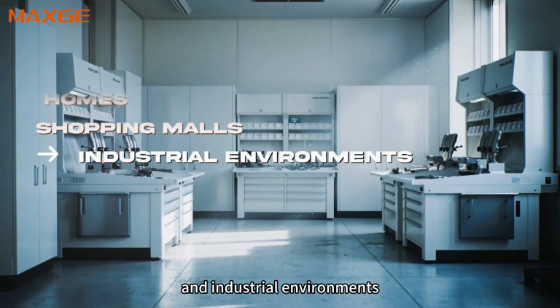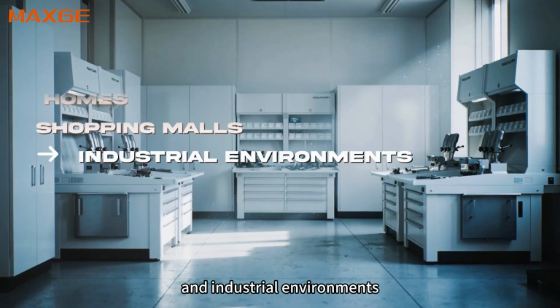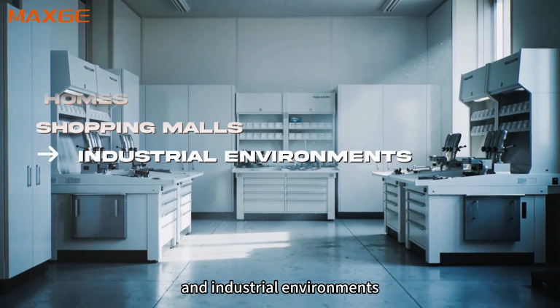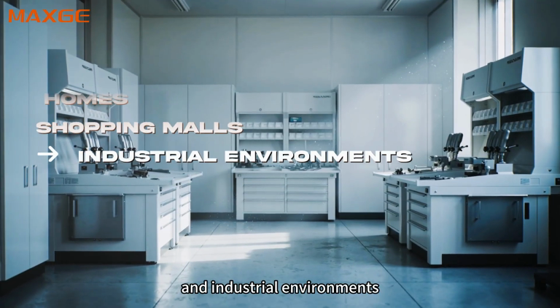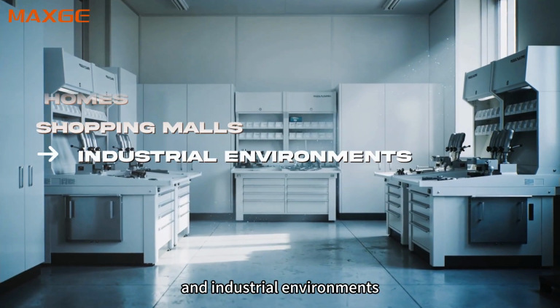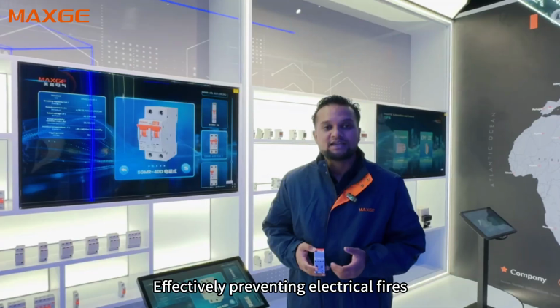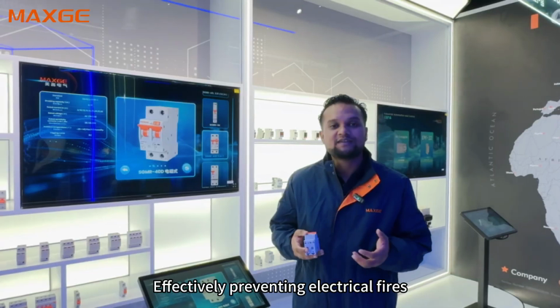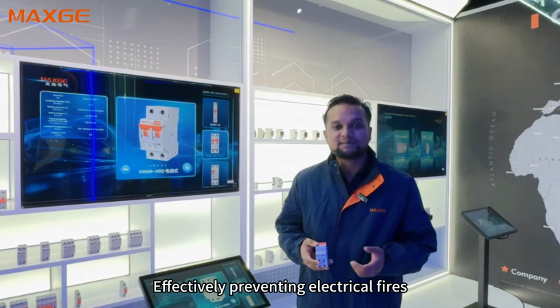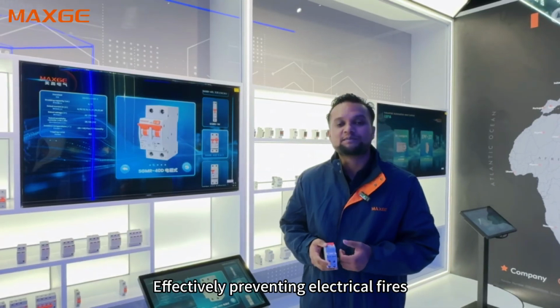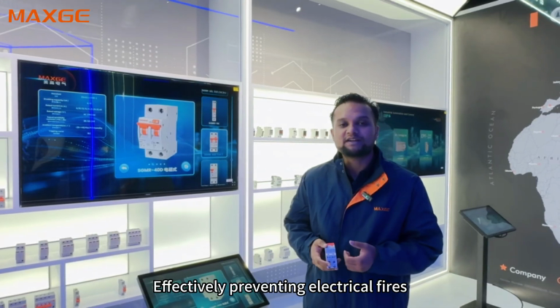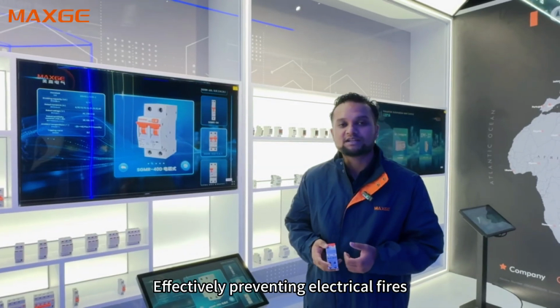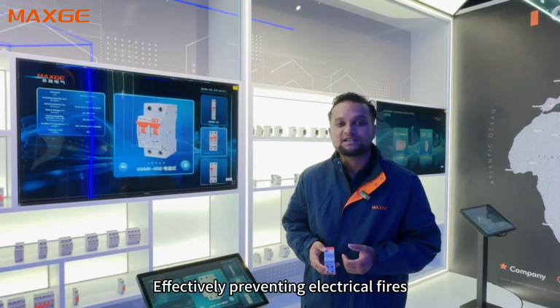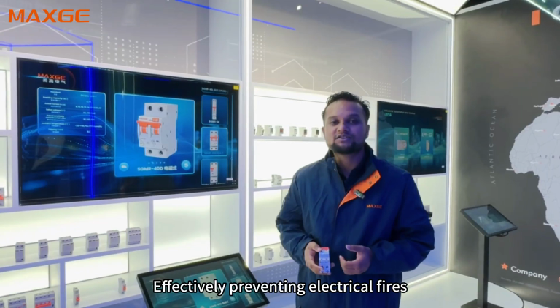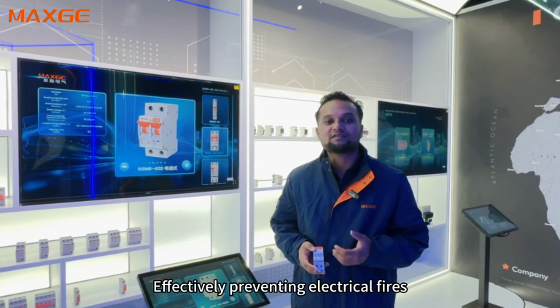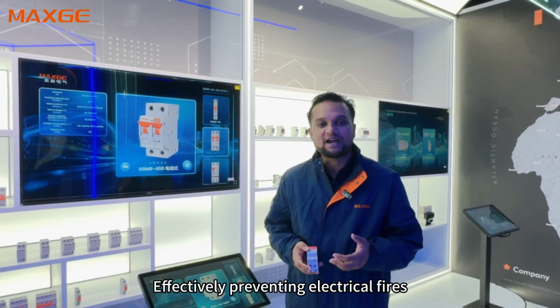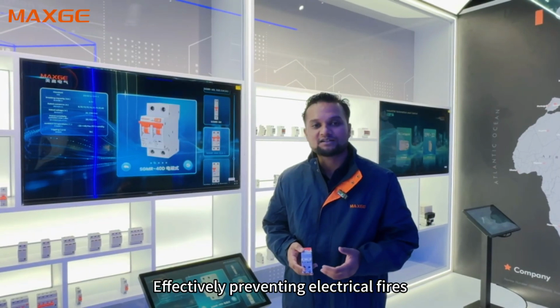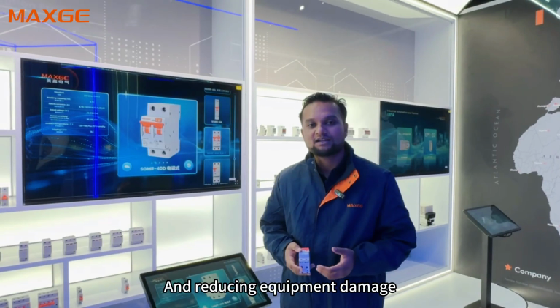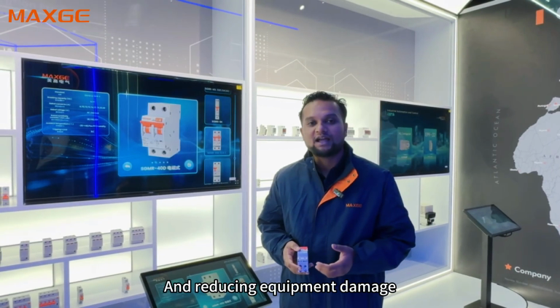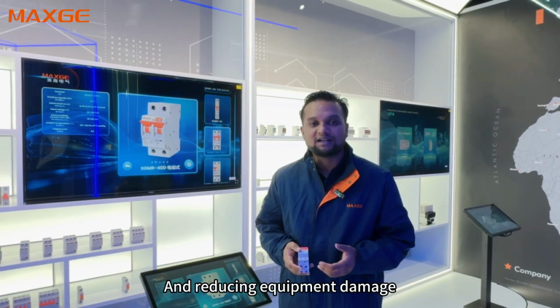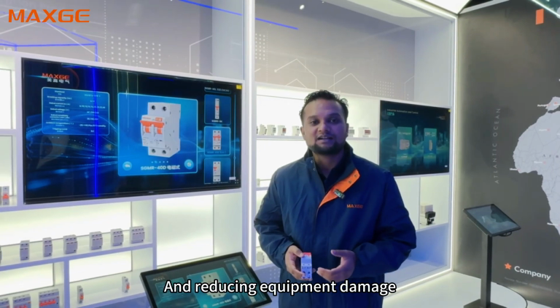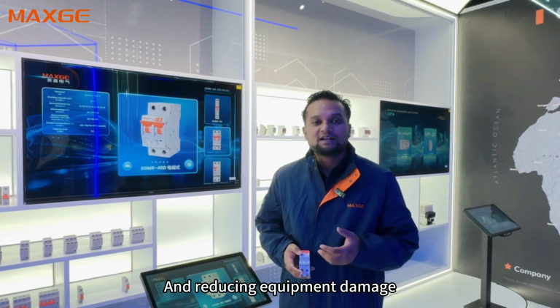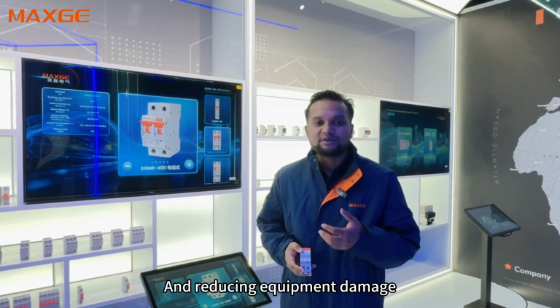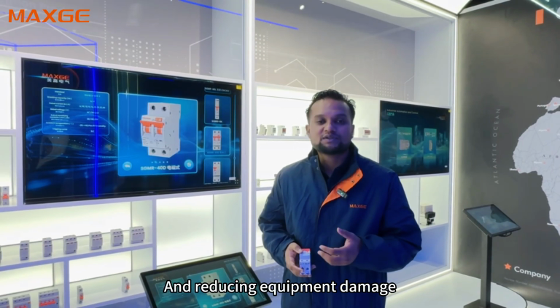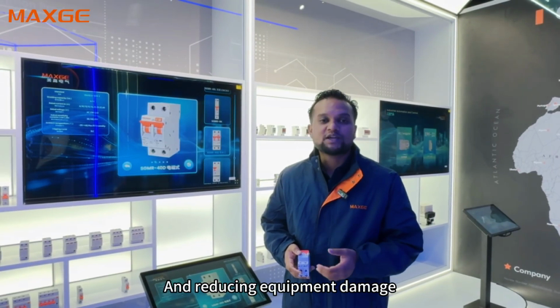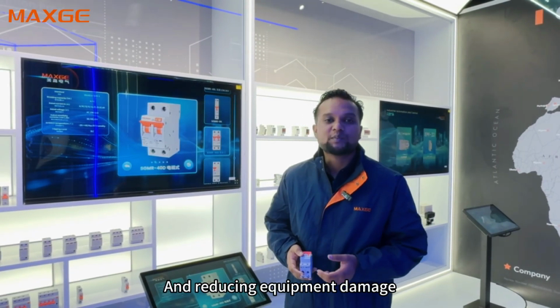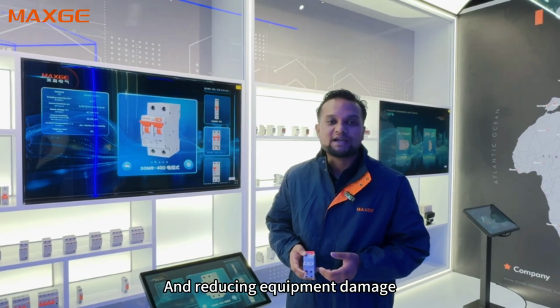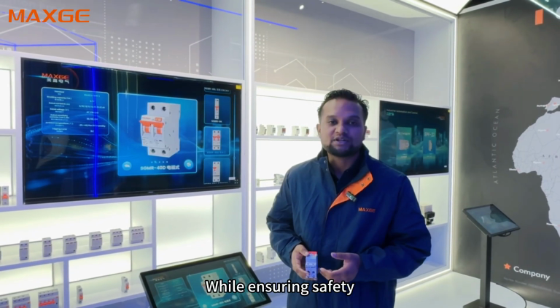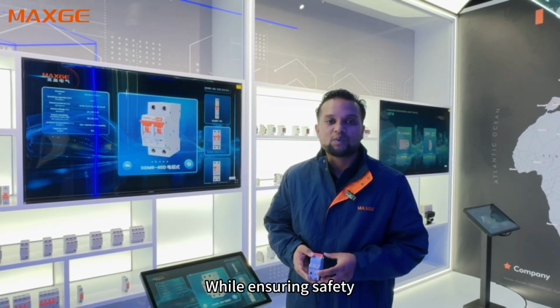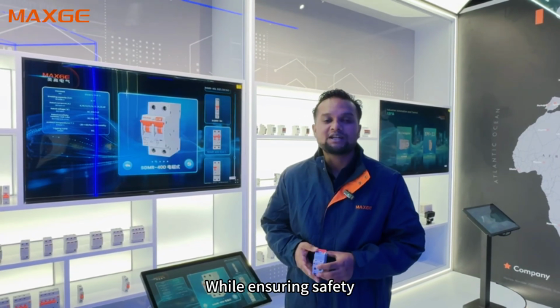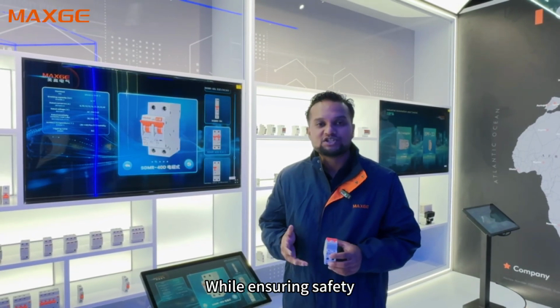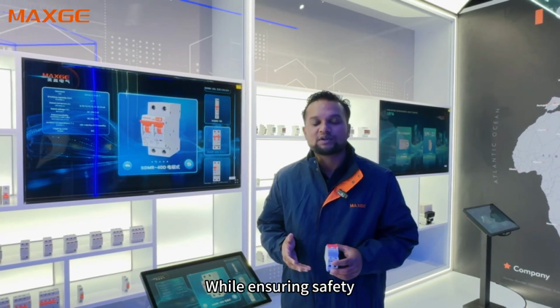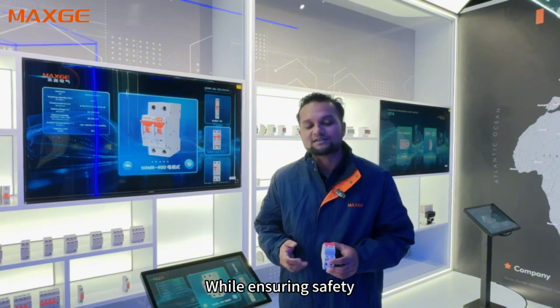It effectively prevents electrical fires and reduces equipment damage while ensuring safety.